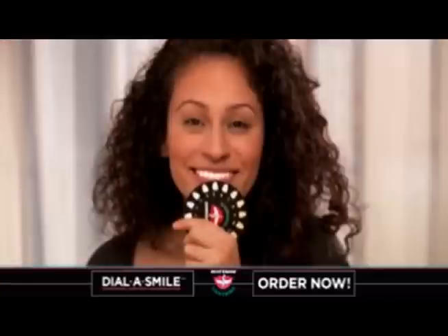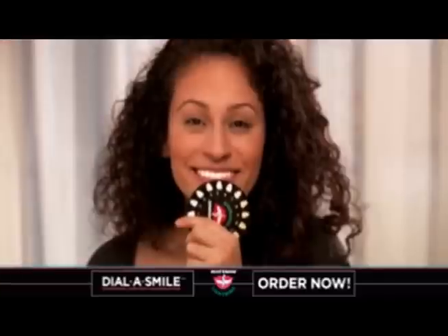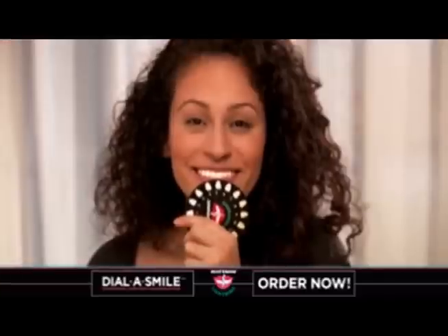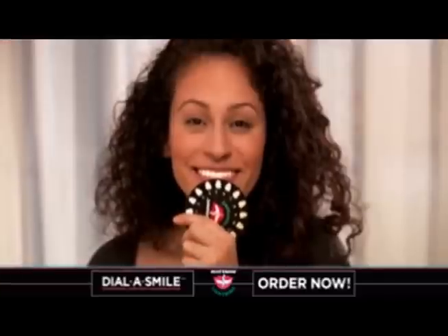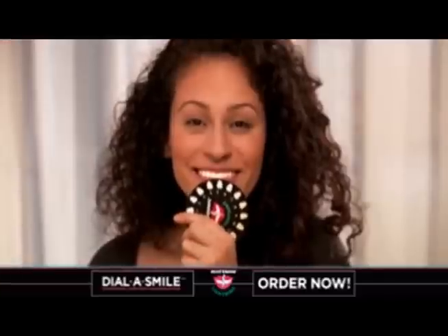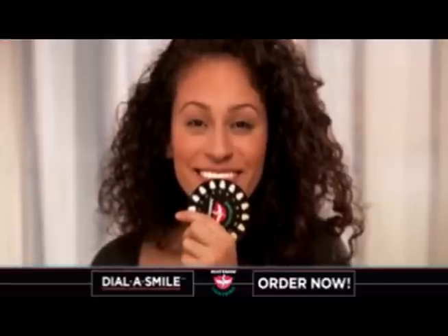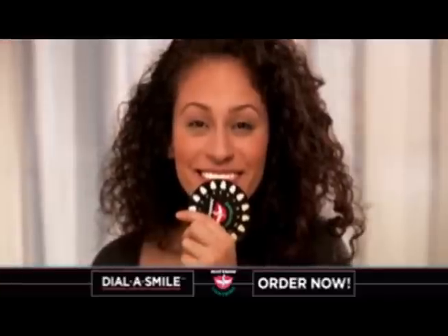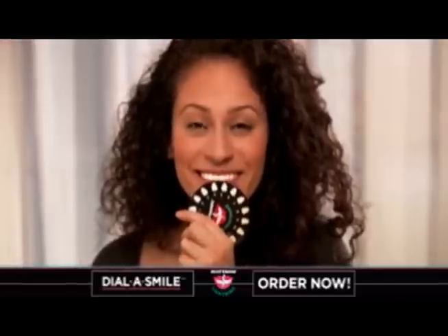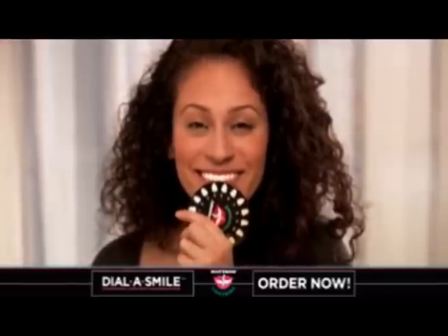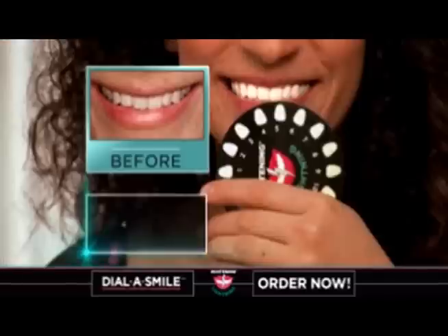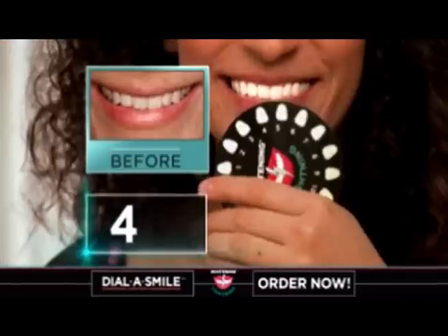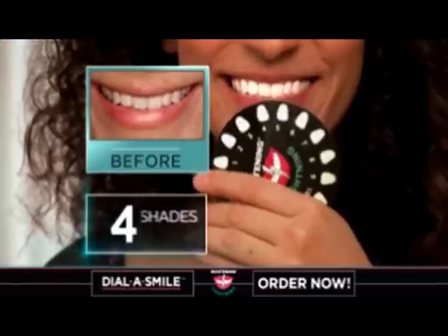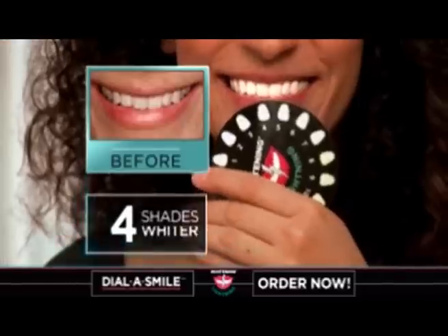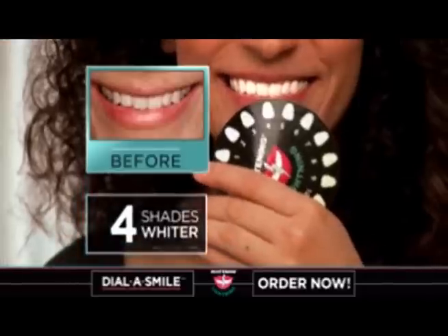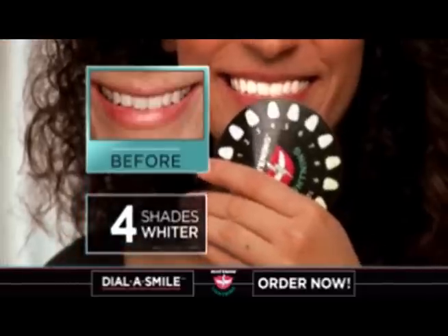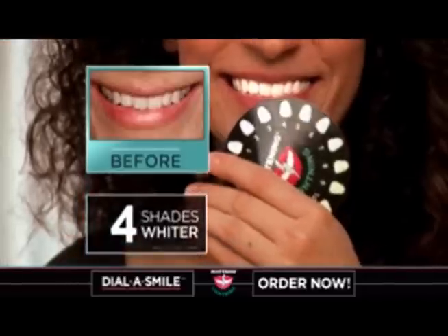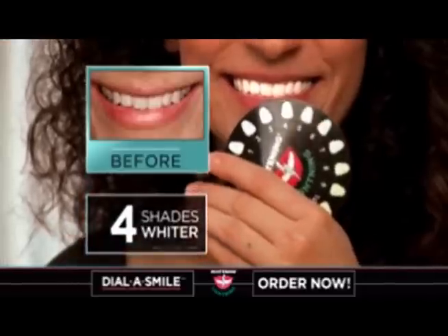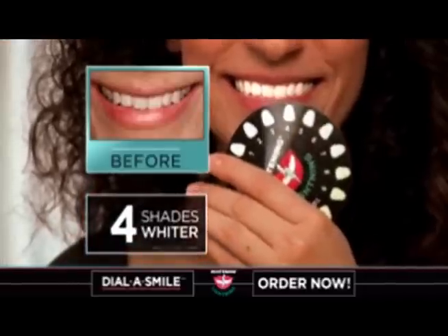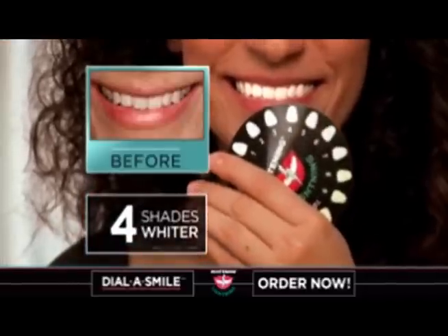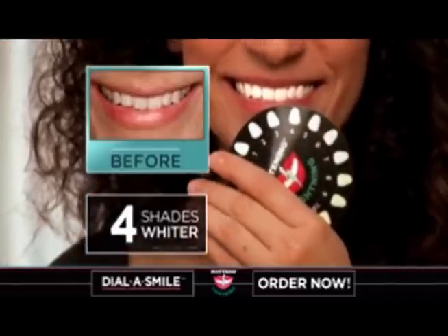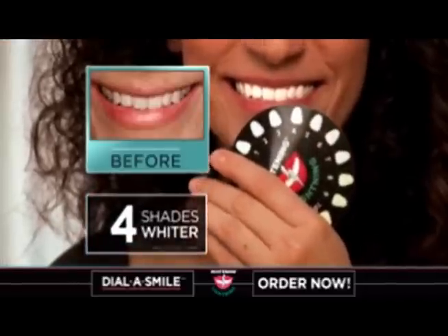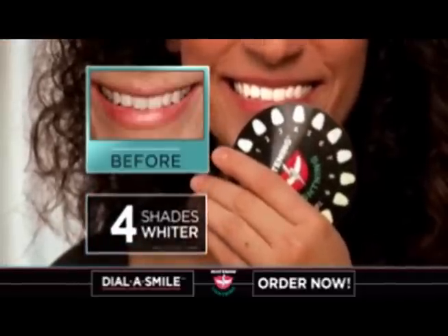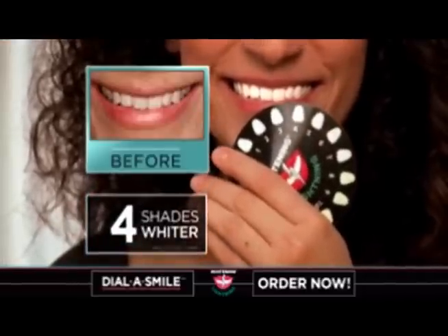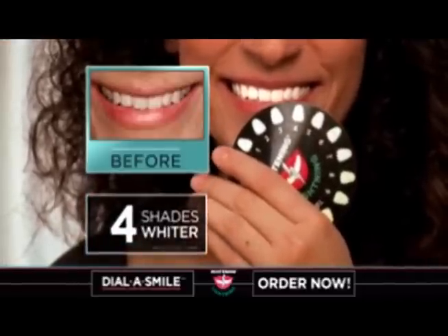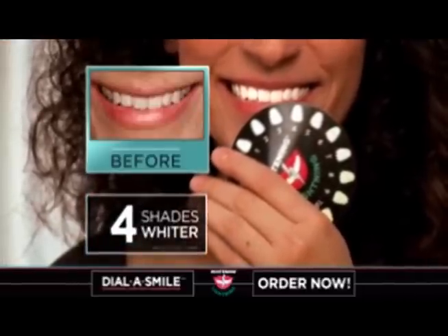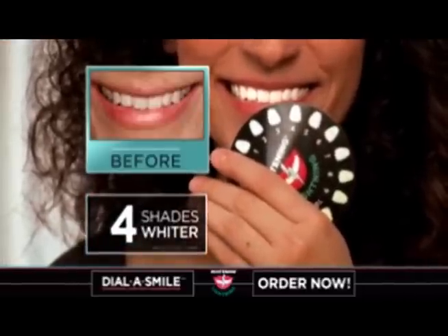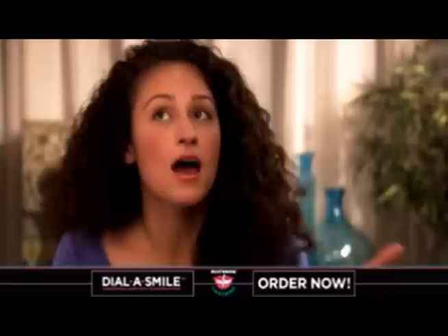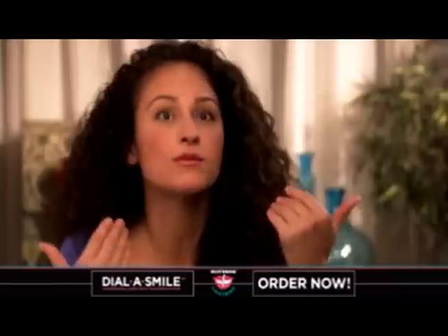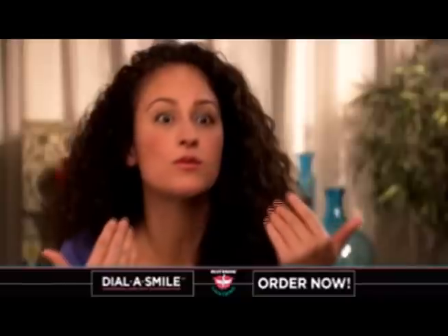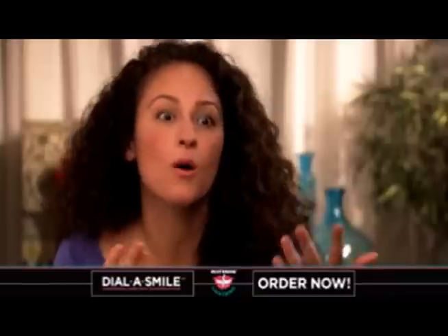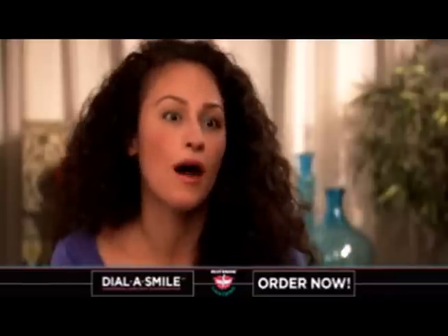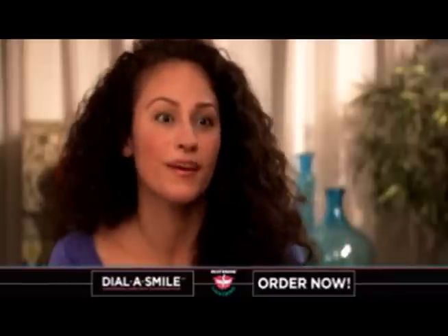Every single day I'm checking — look, another shade — and my results speak for themselves. I'm so happy.